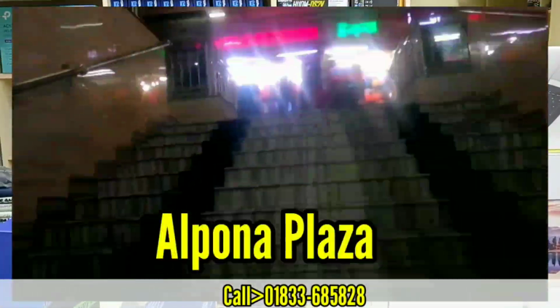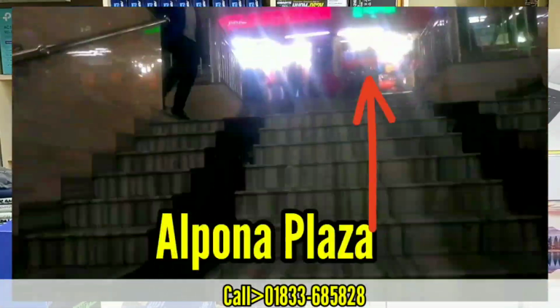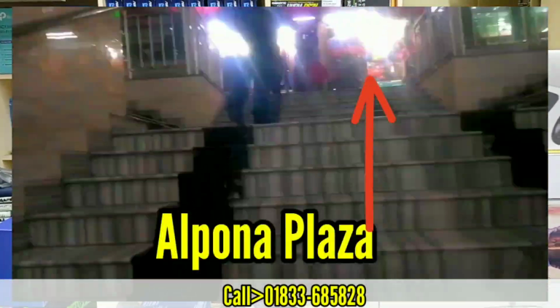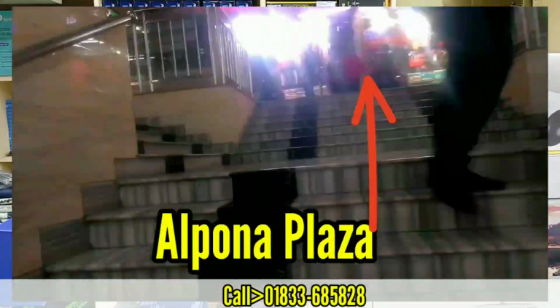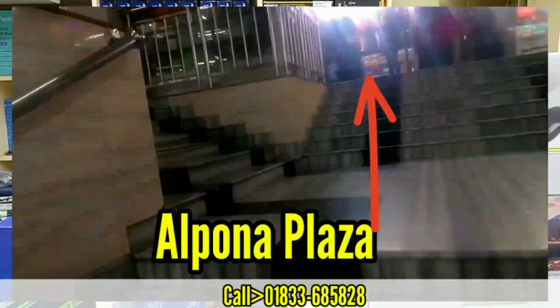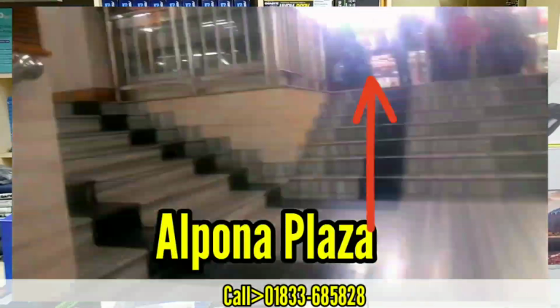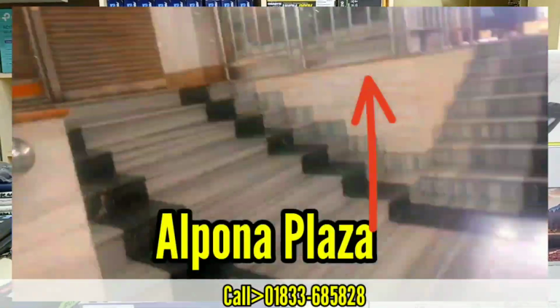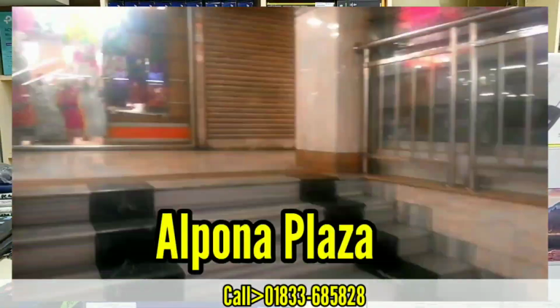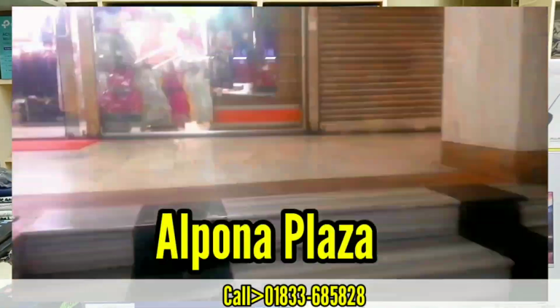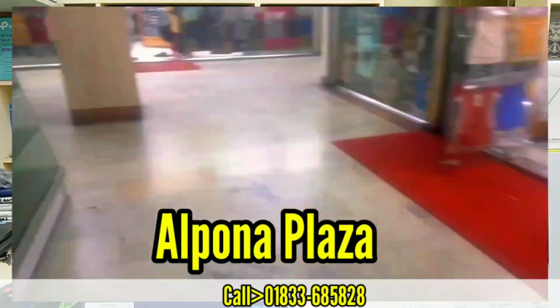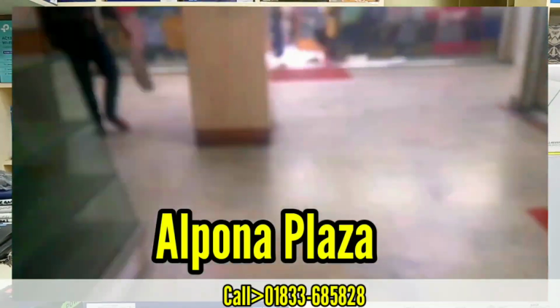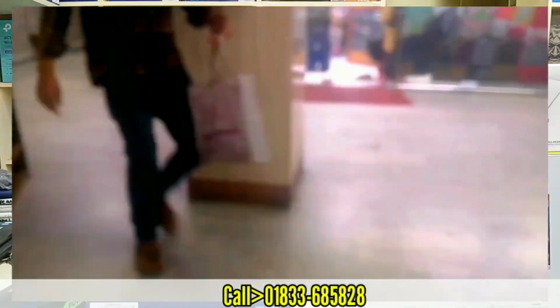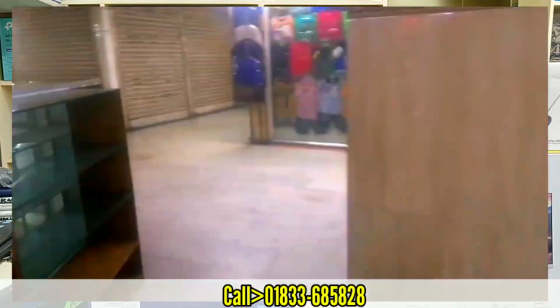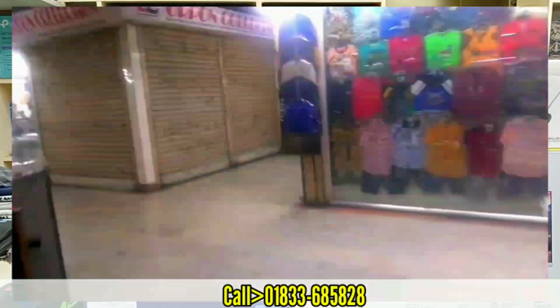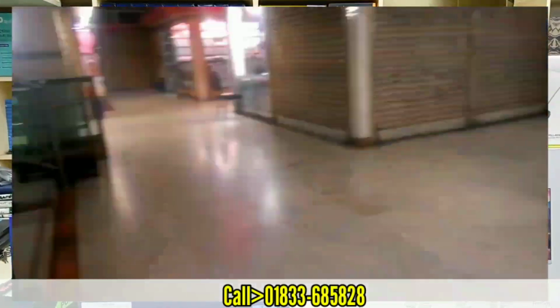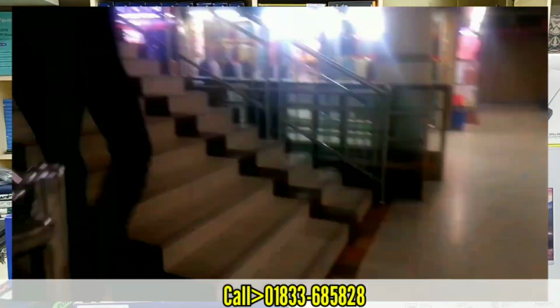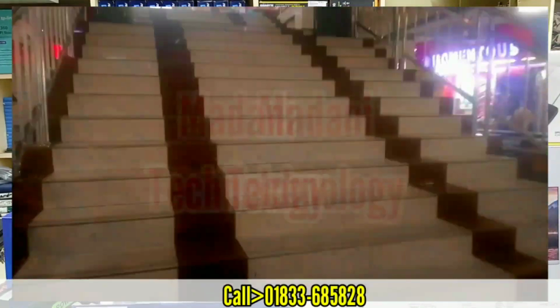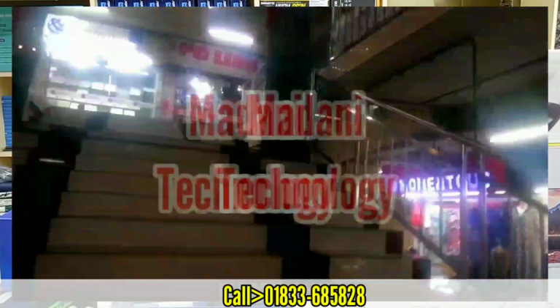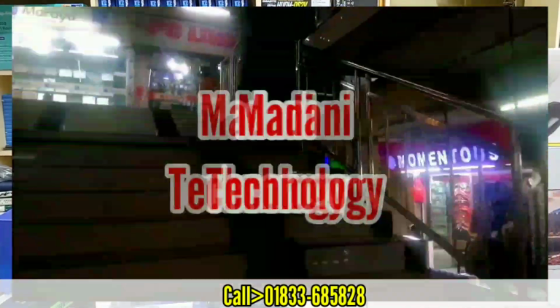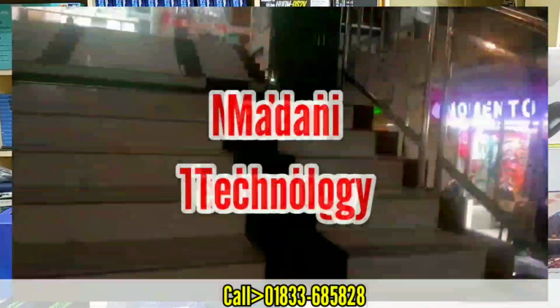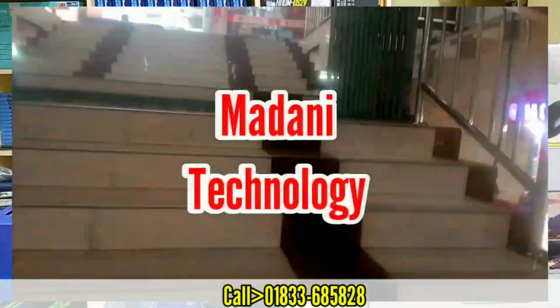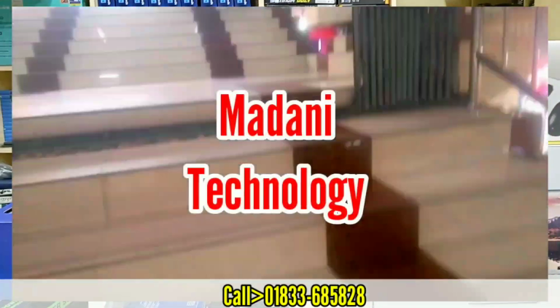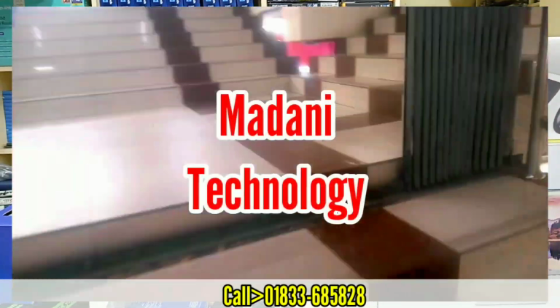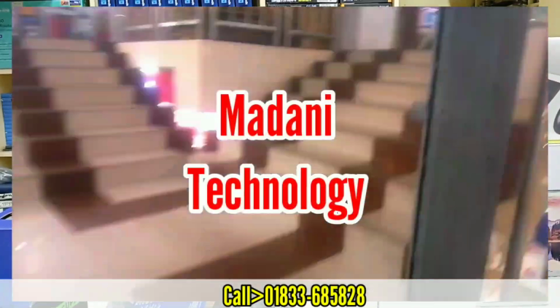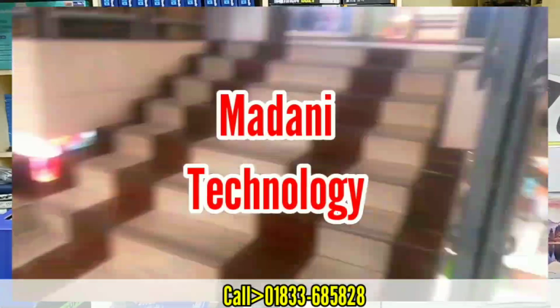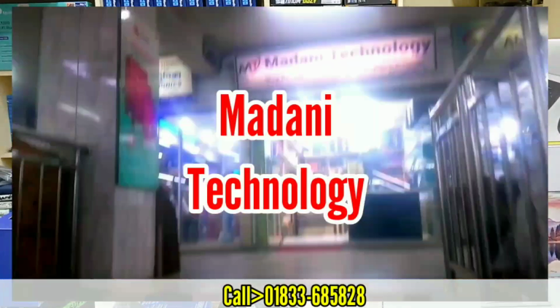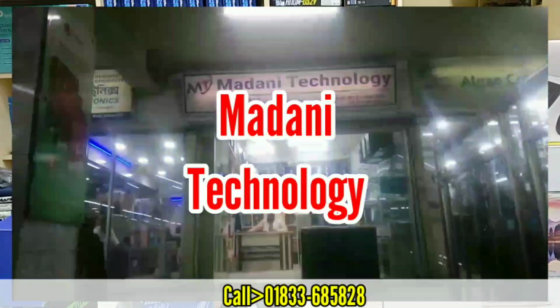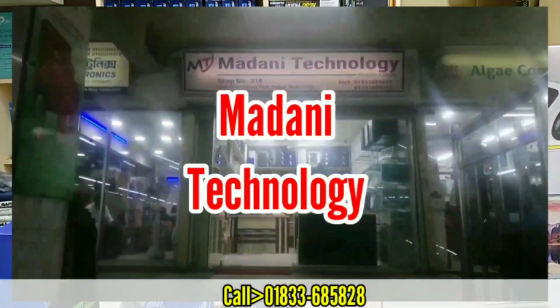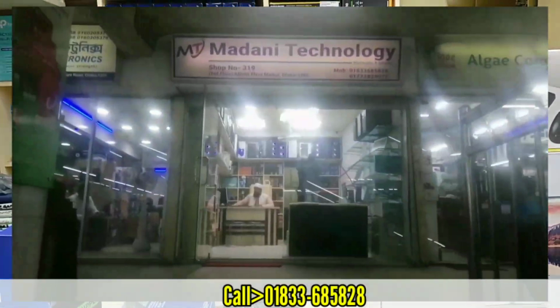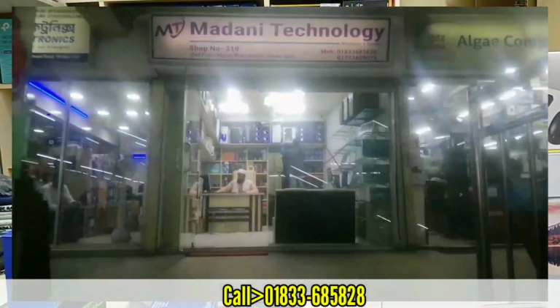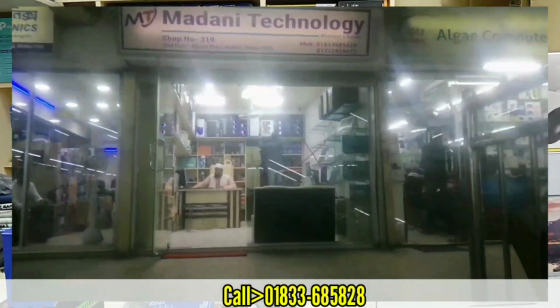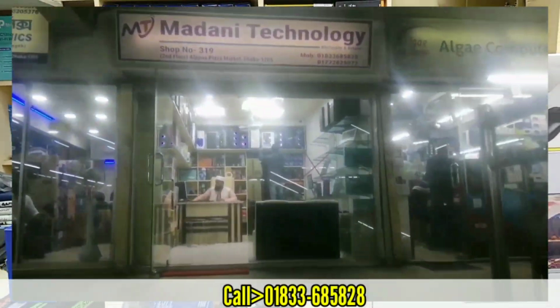It is on the 2nd floor, shop number 3. The shop name is Maadani Technology.